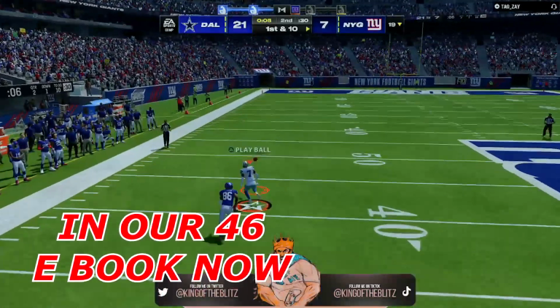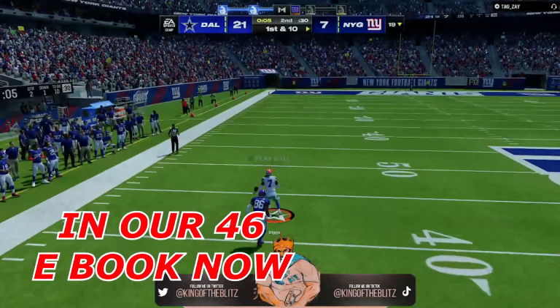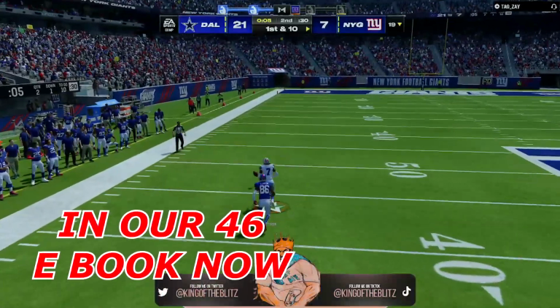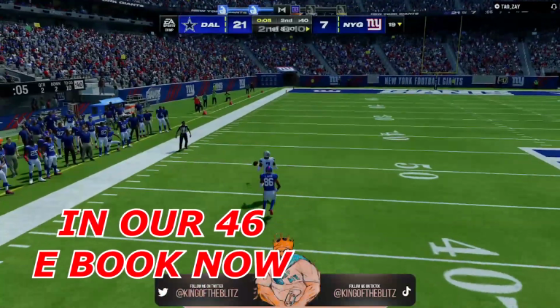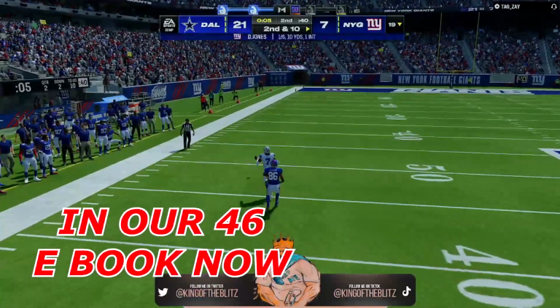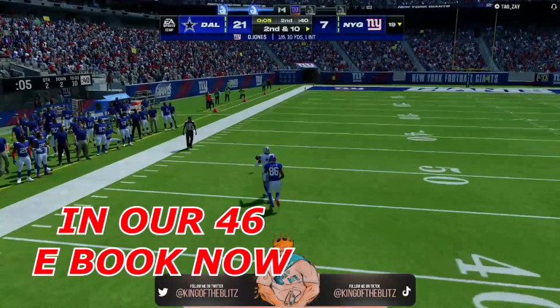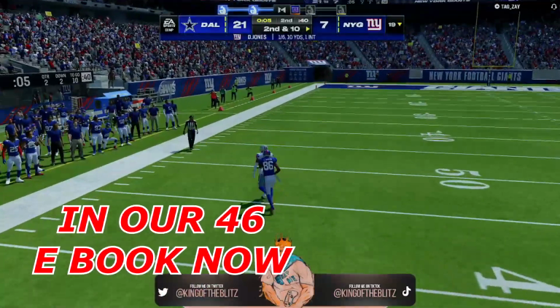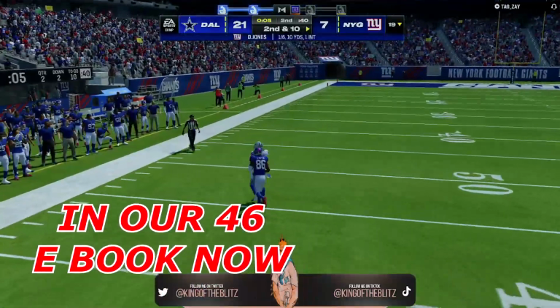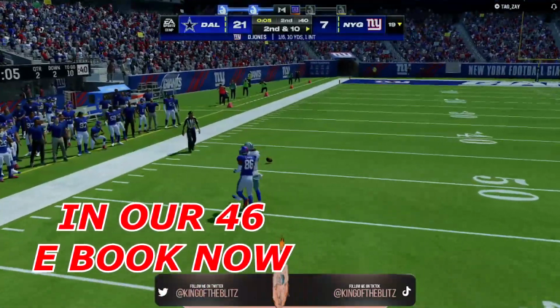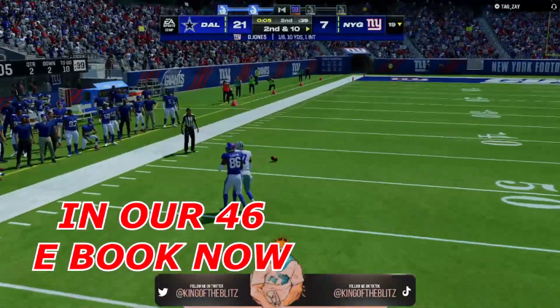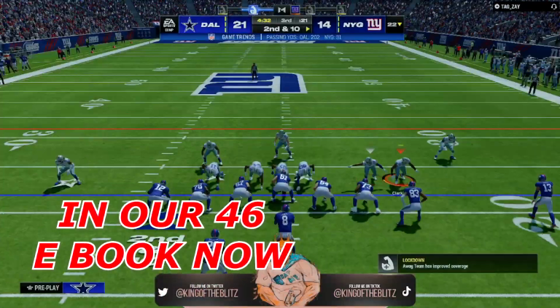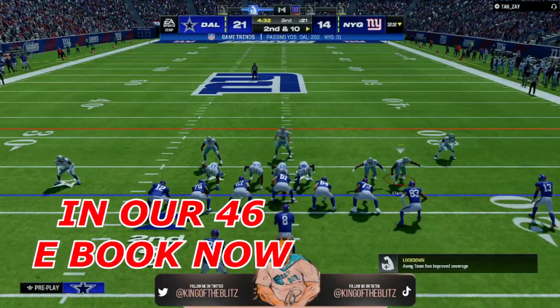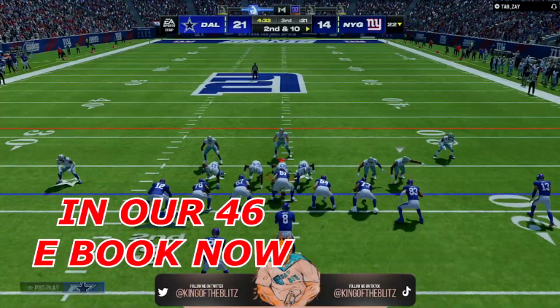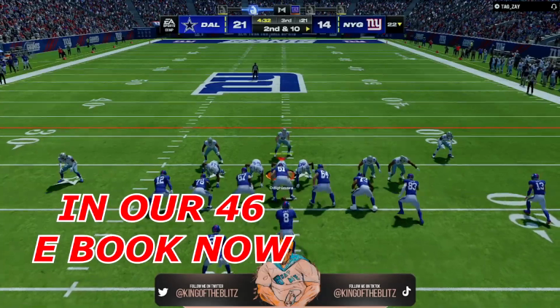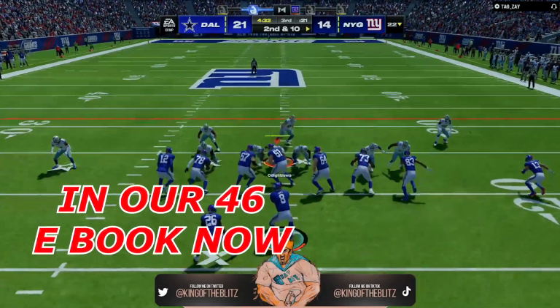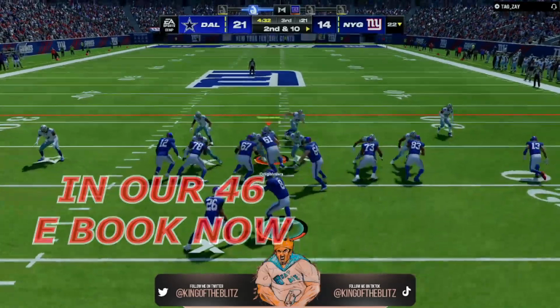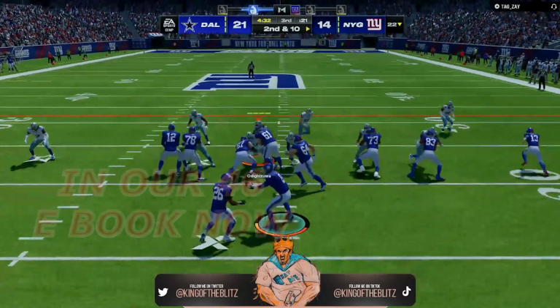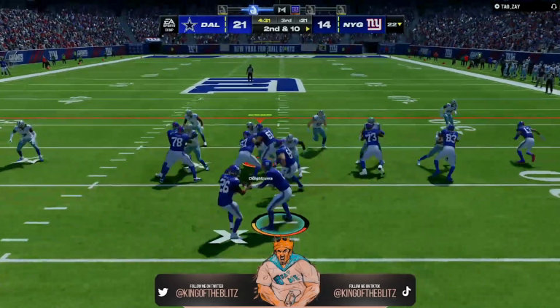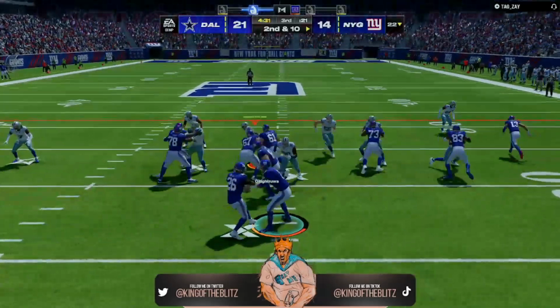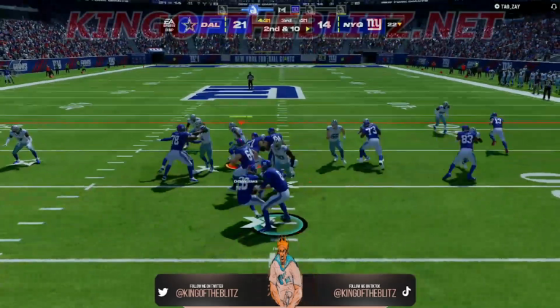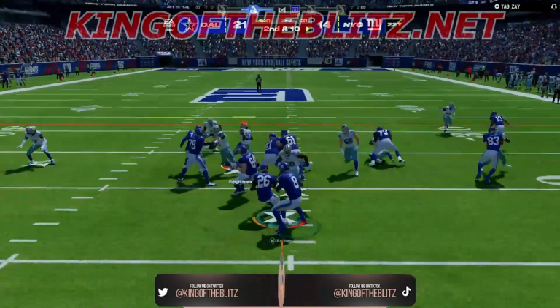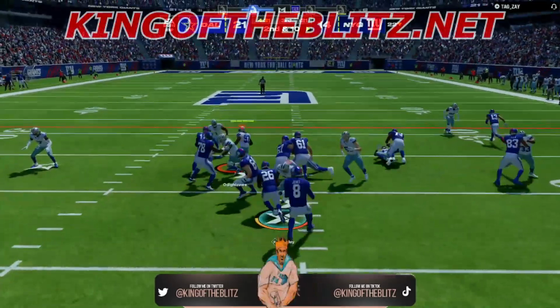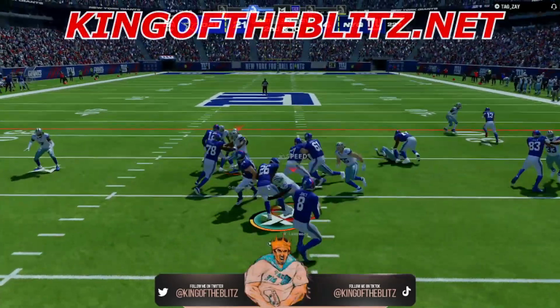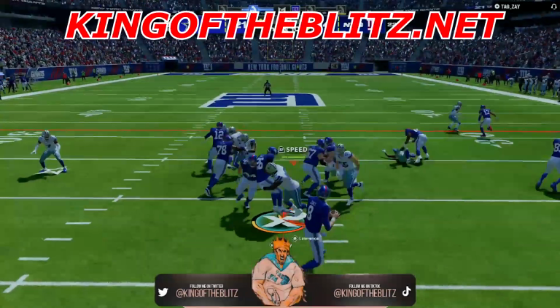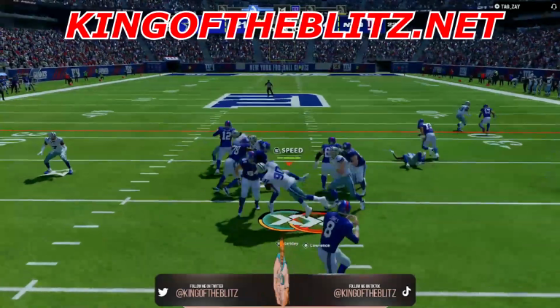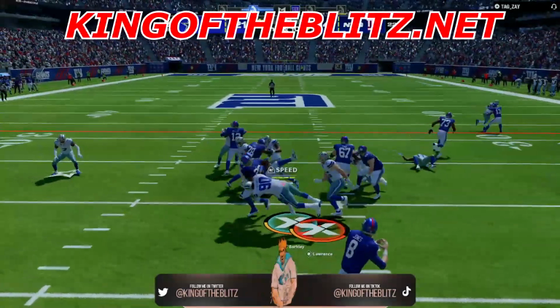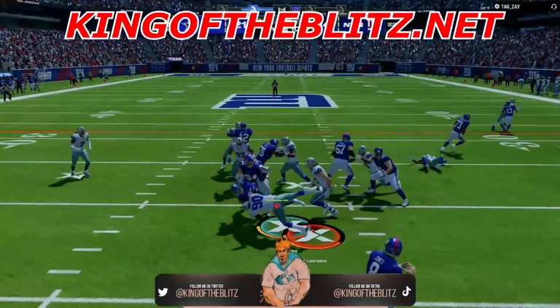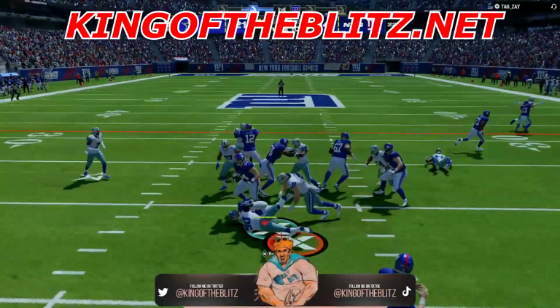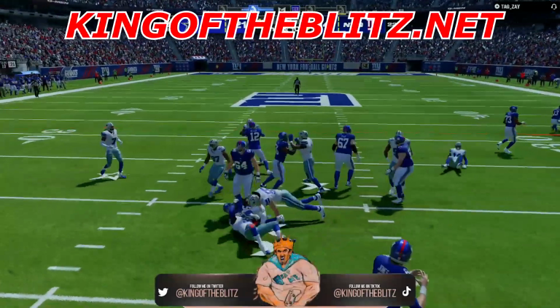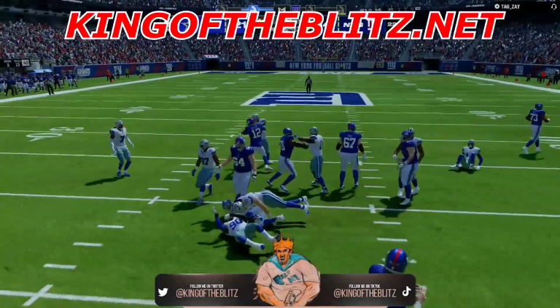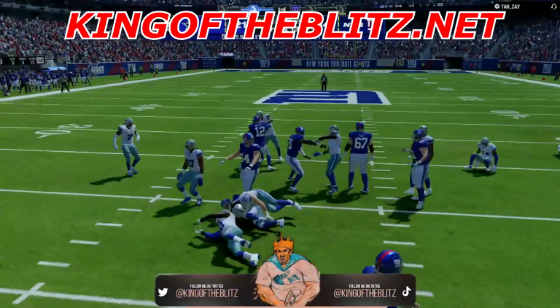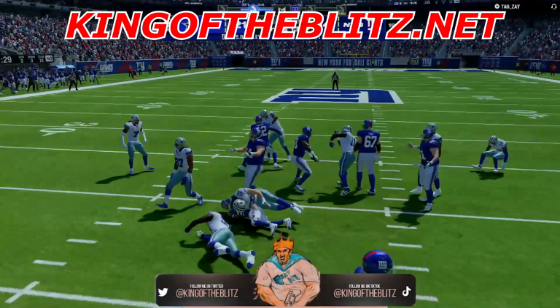I'm going to give you guys a free play. Go check out all of our ebooks at kingoftheblitz.net.